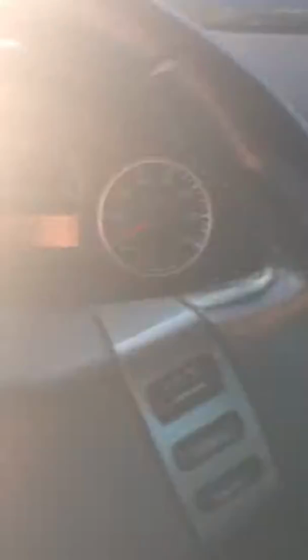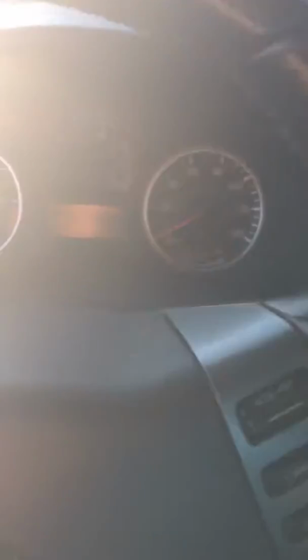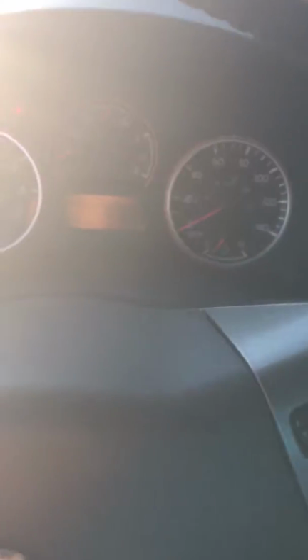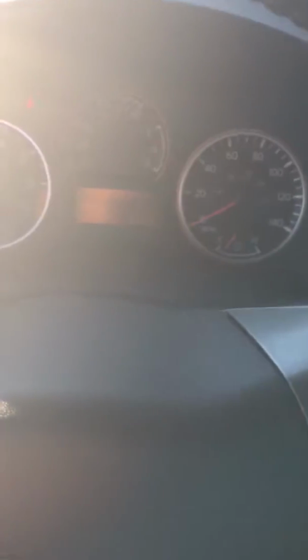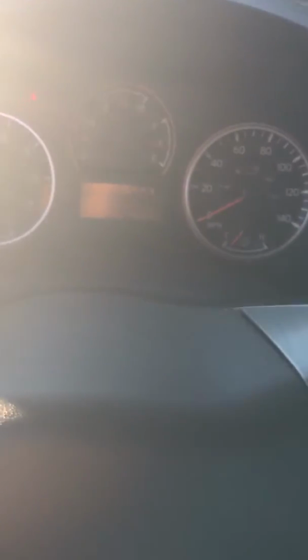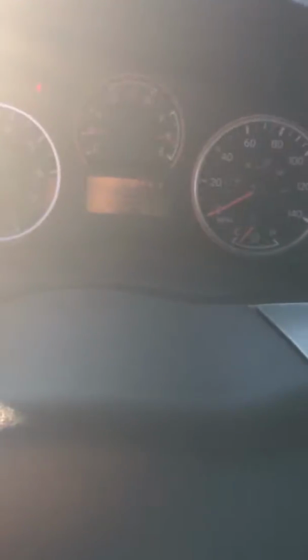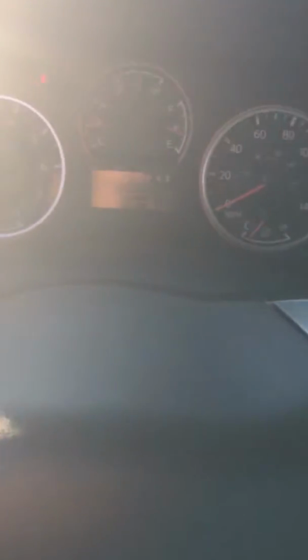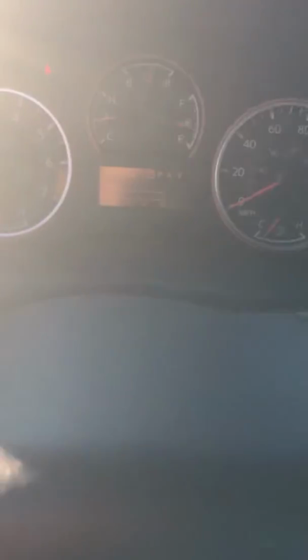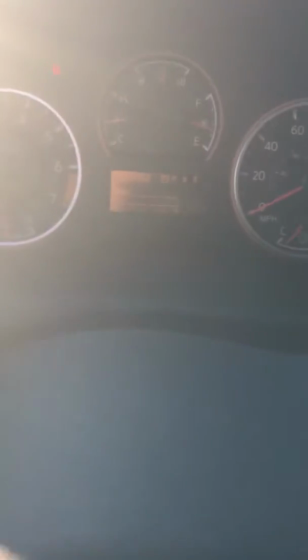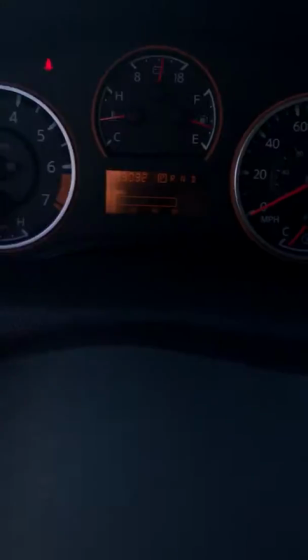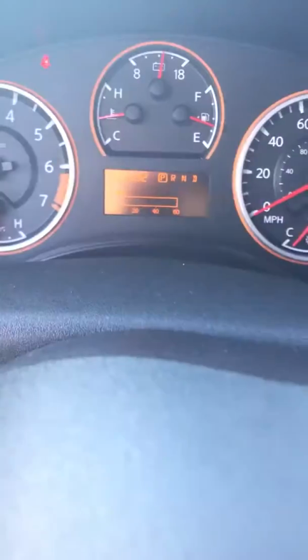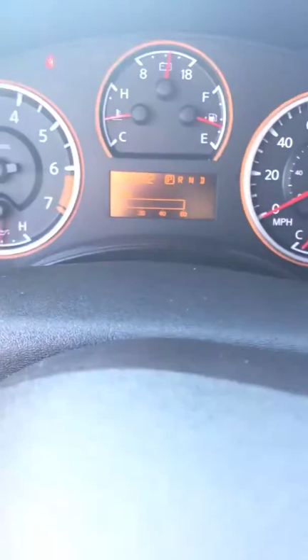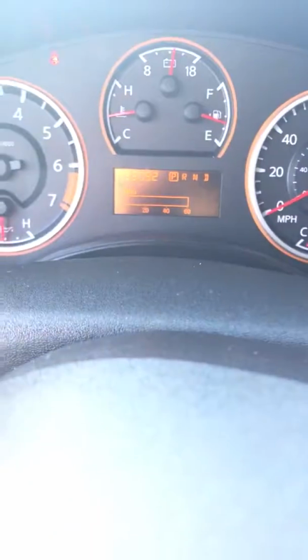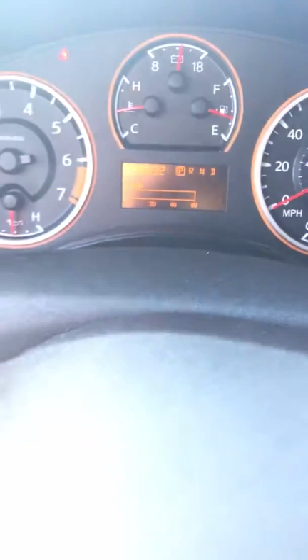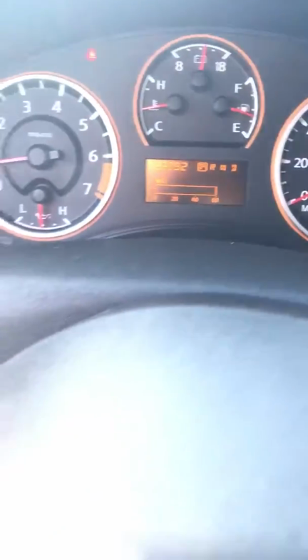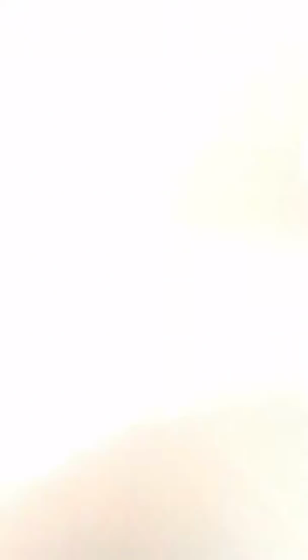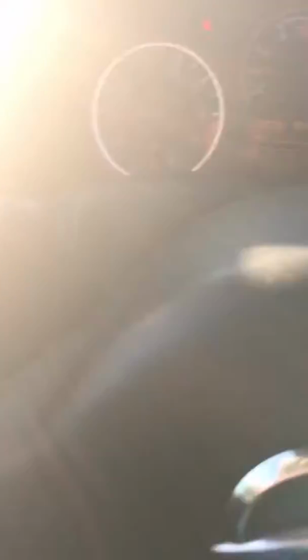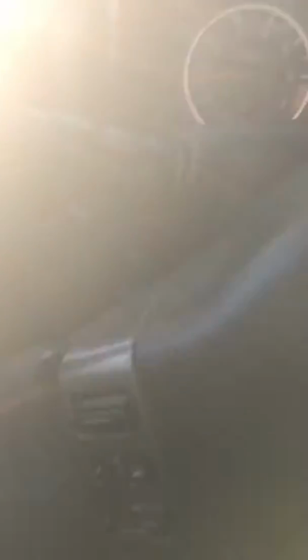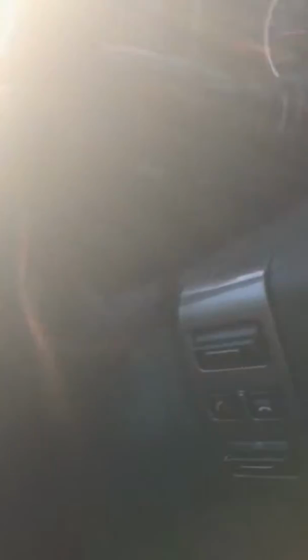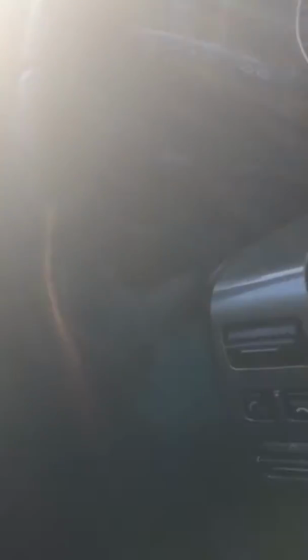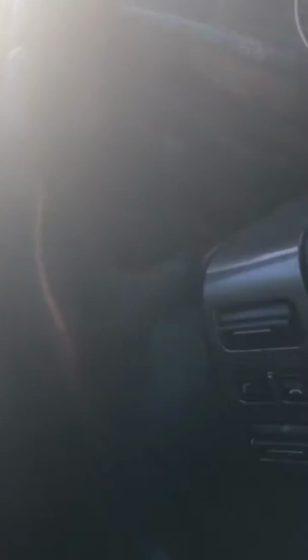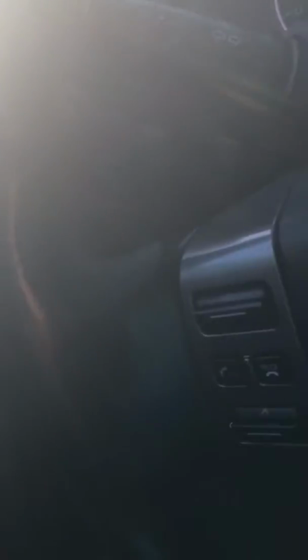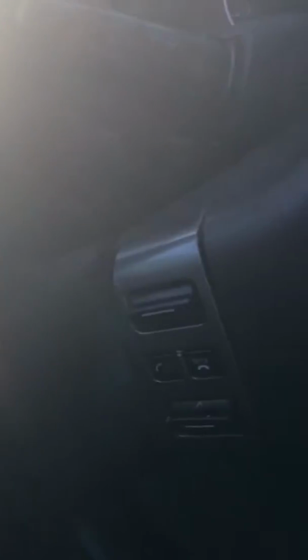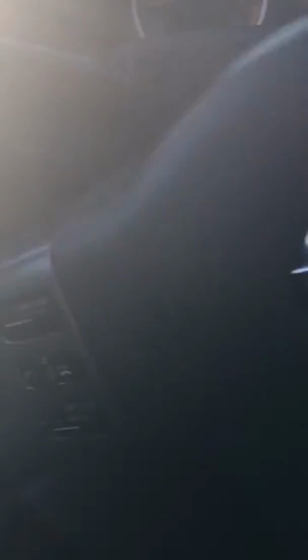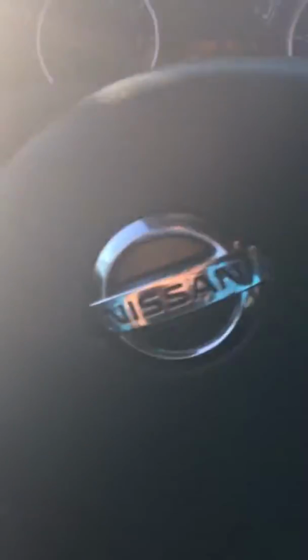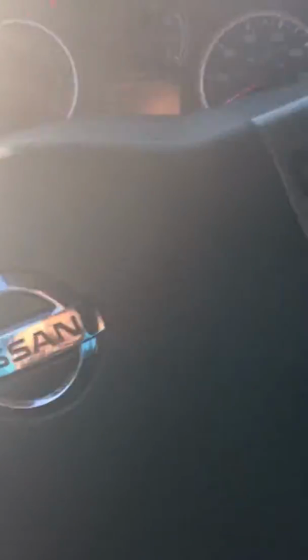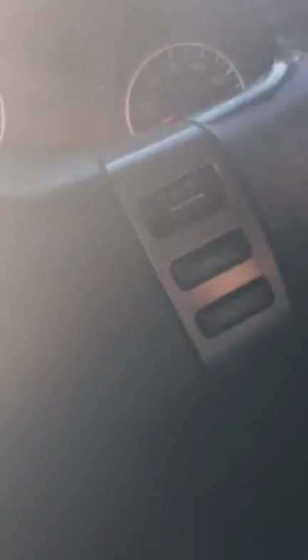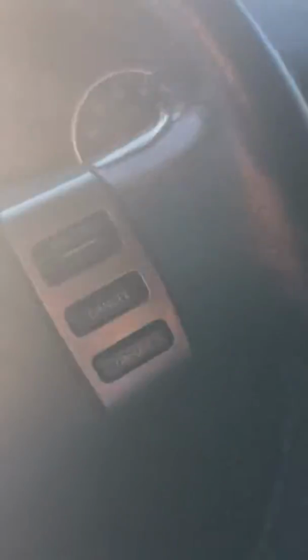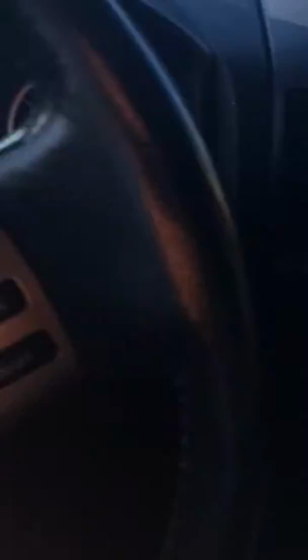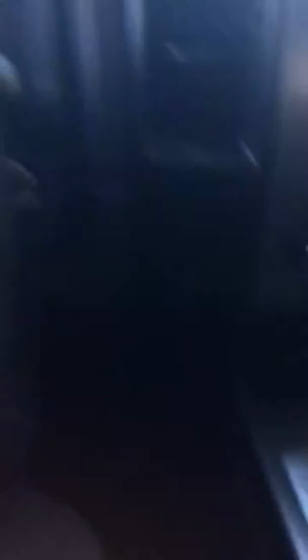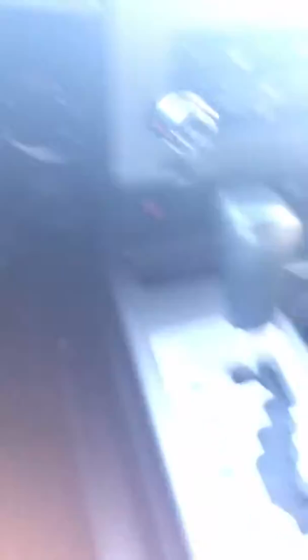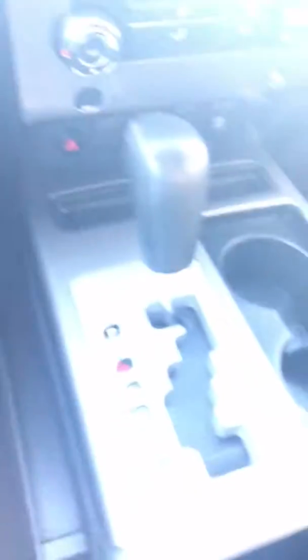No warning lights on. Original miles right there. Very clean truck.